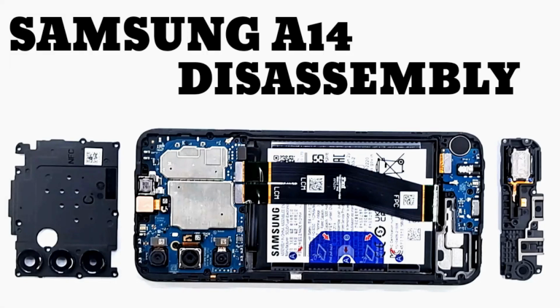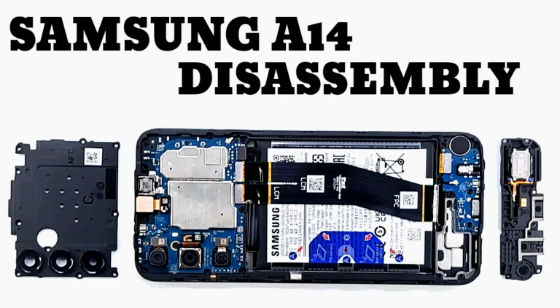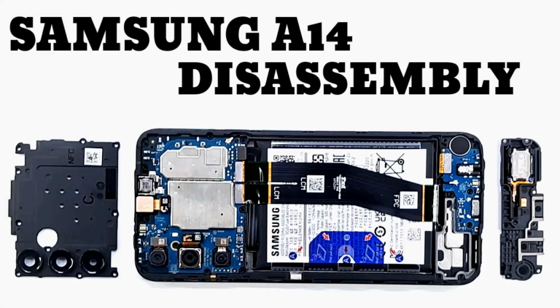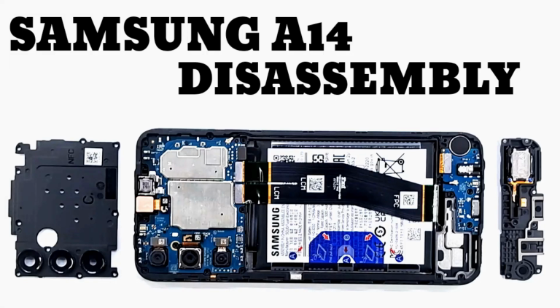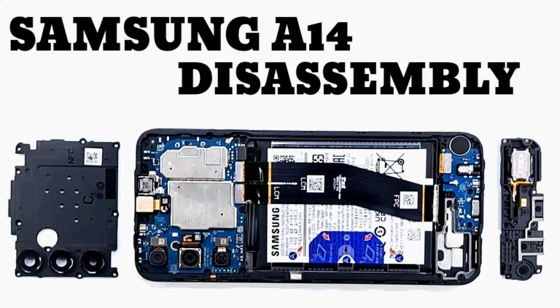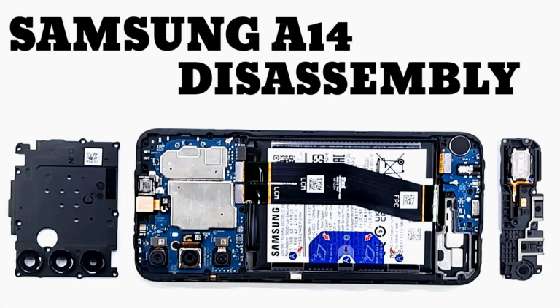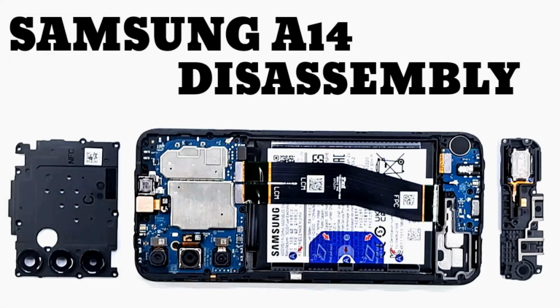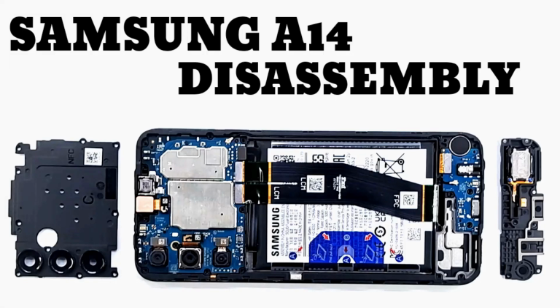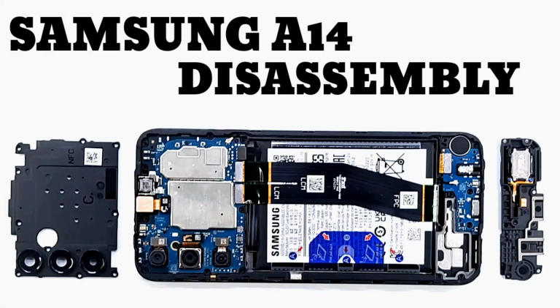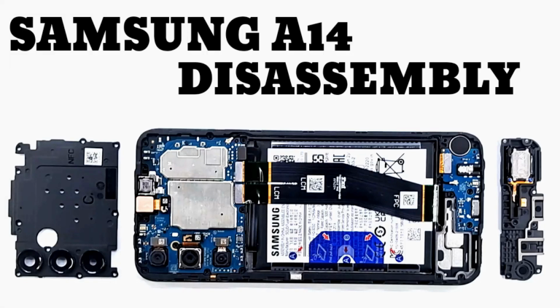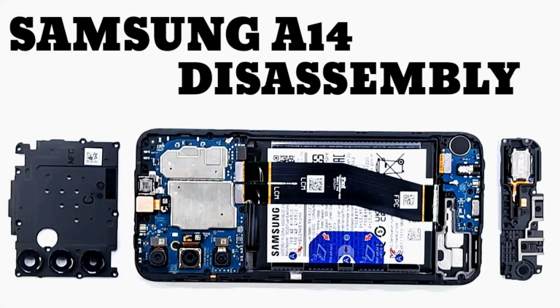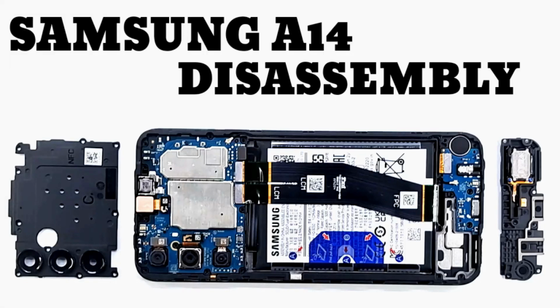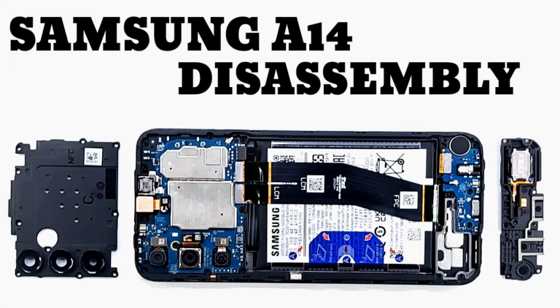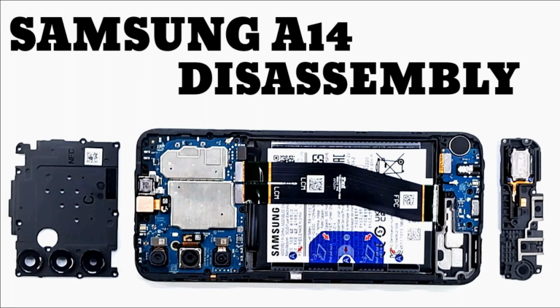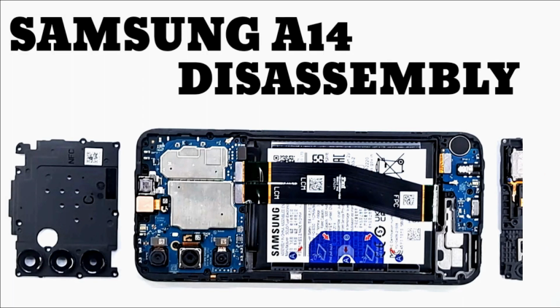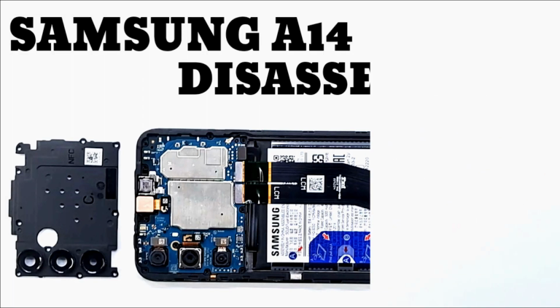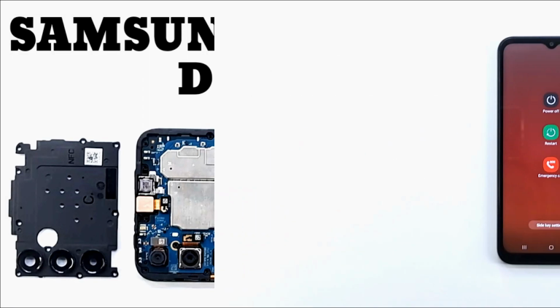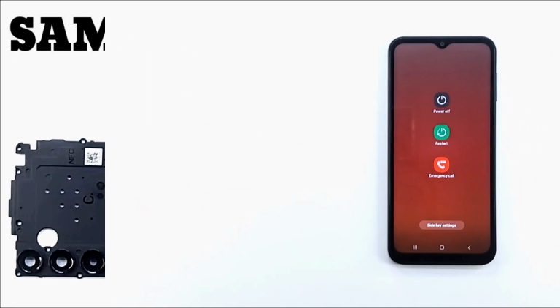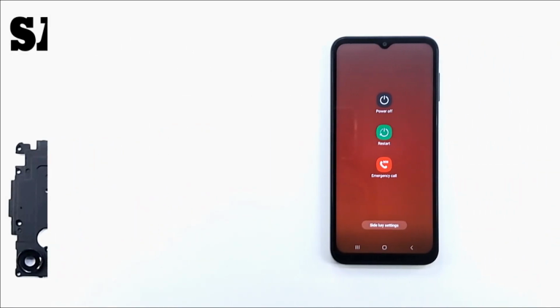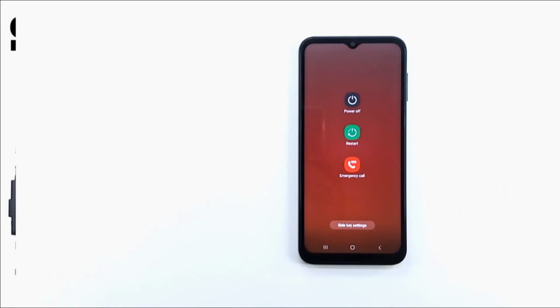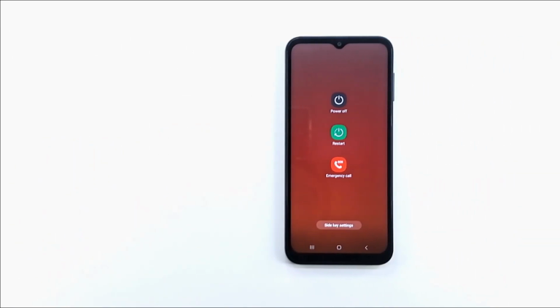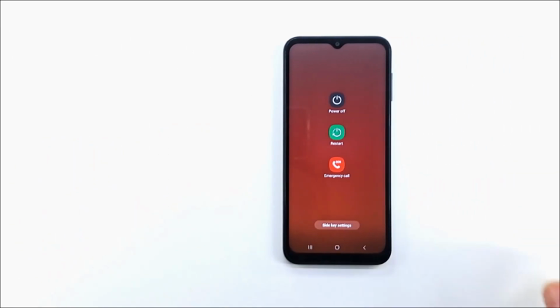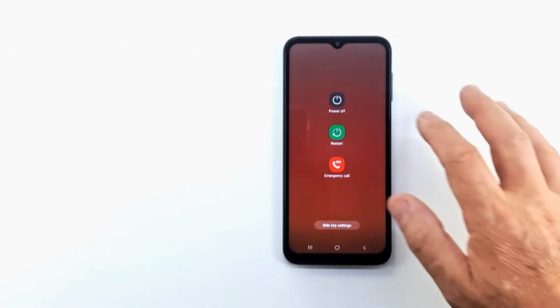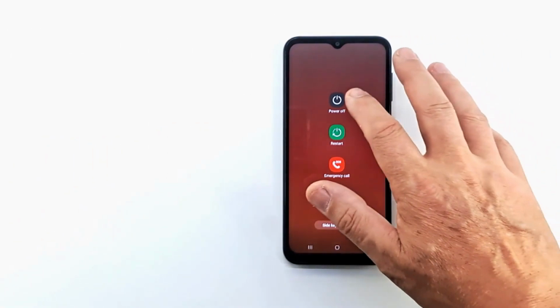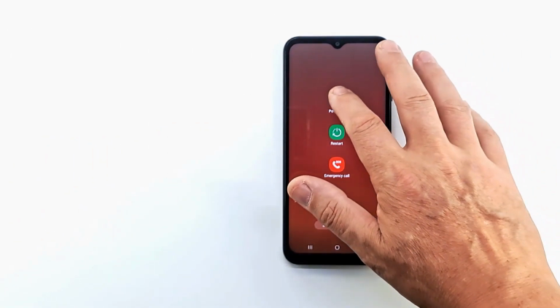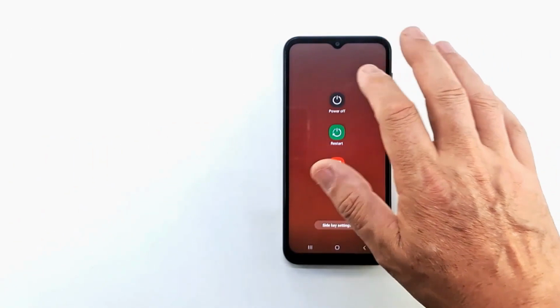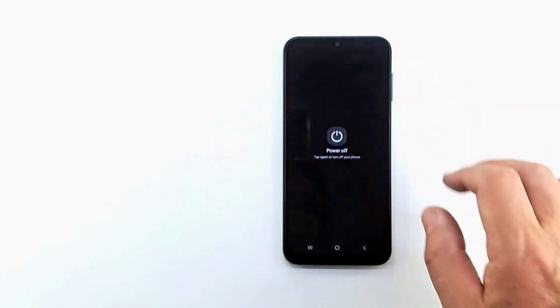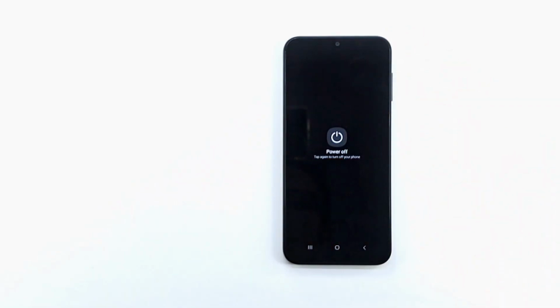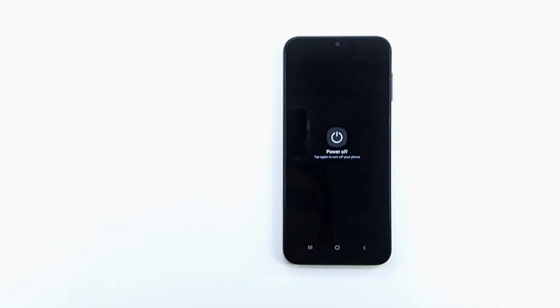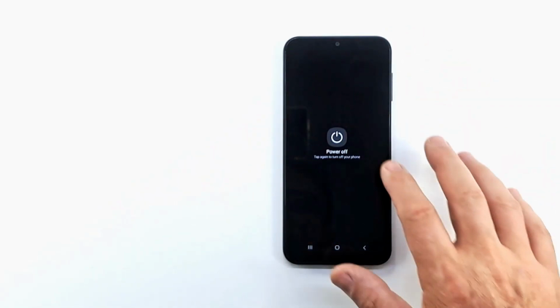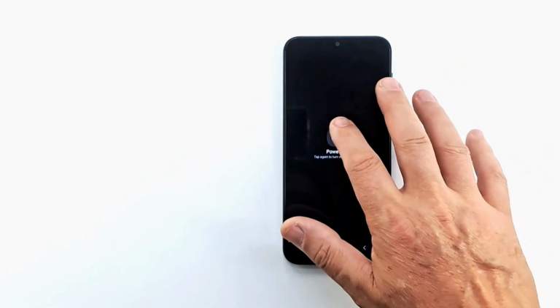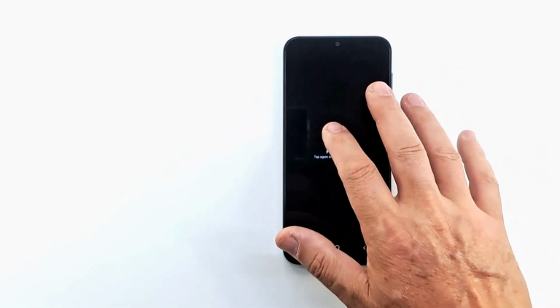Welcome to my channel. Today I will show you how to disassemble the Samsung Galaxy A14.